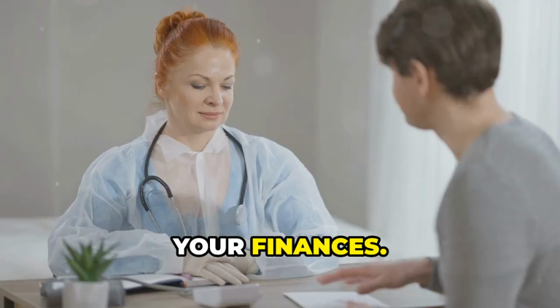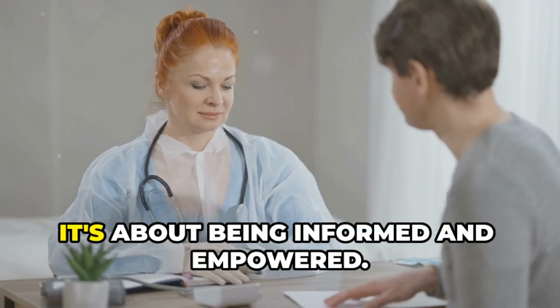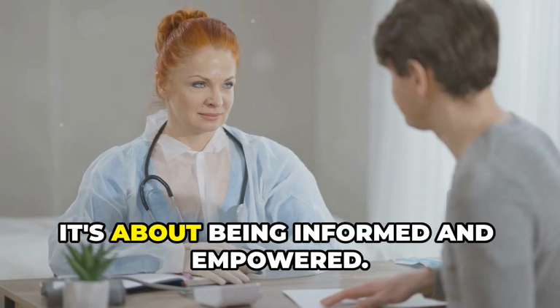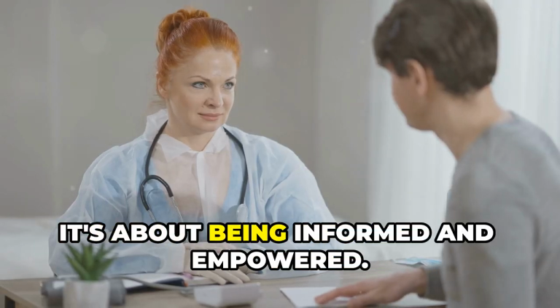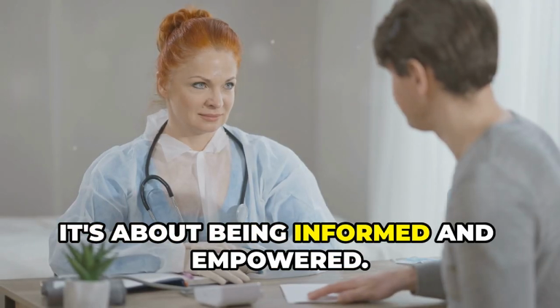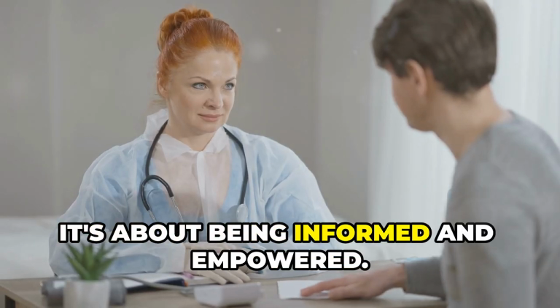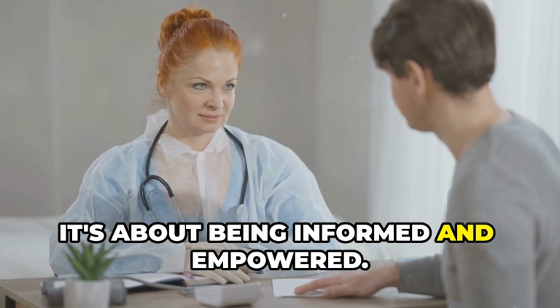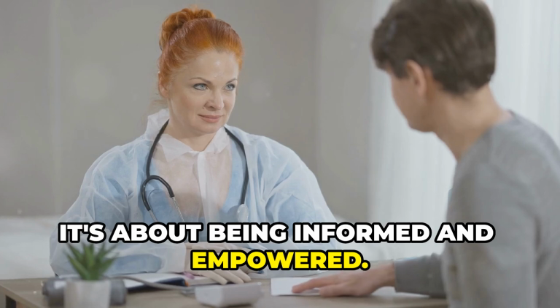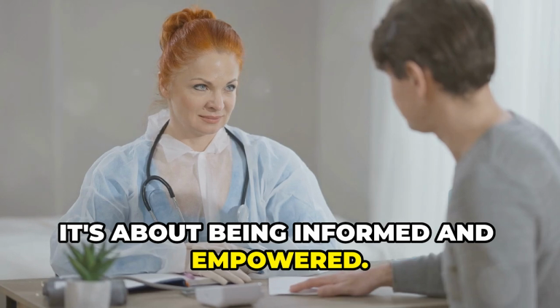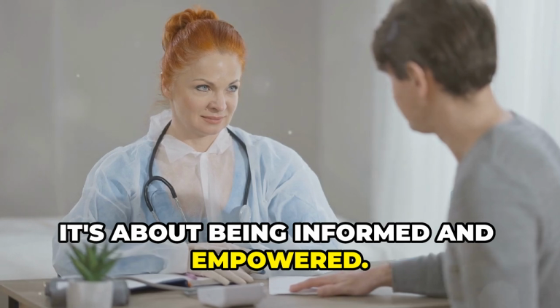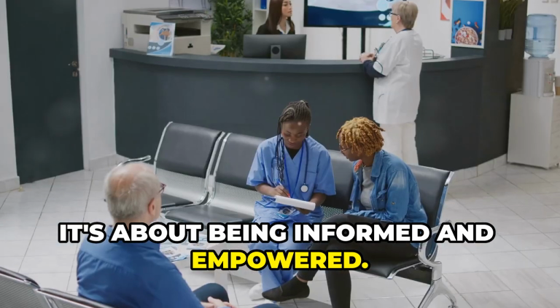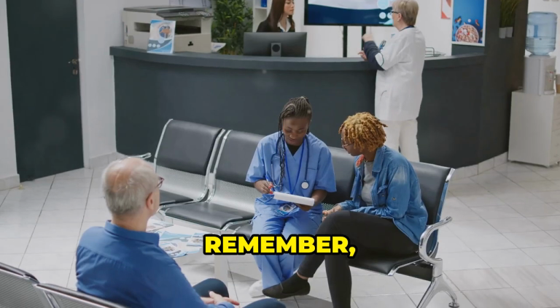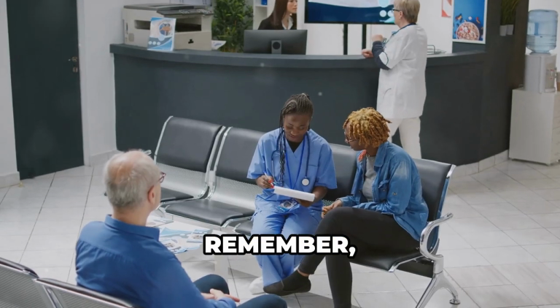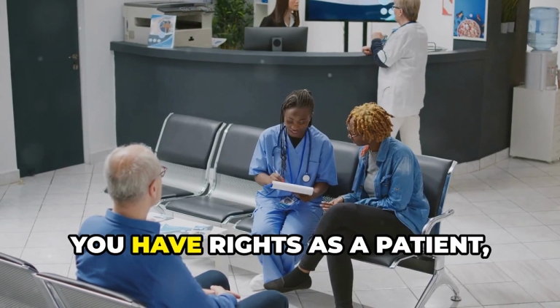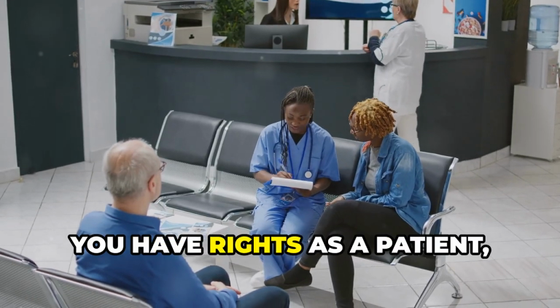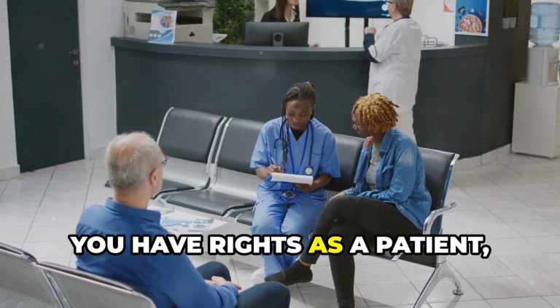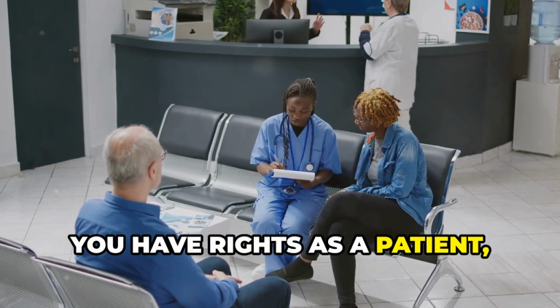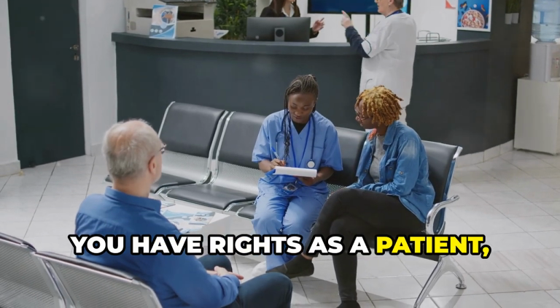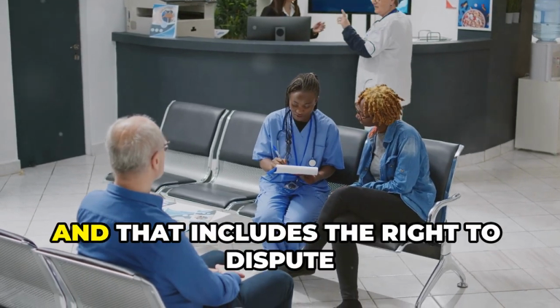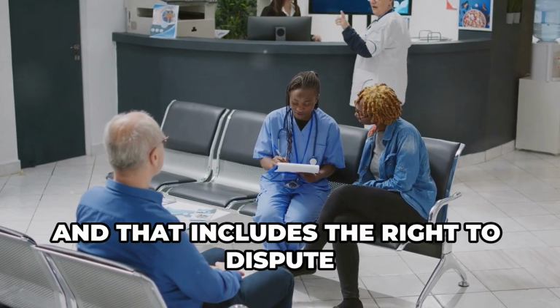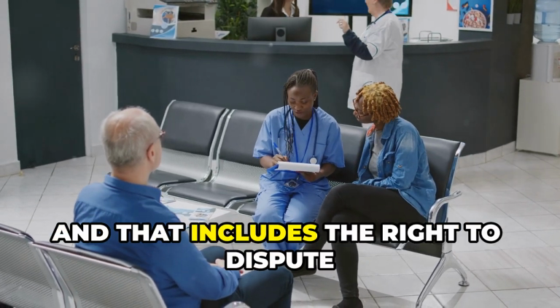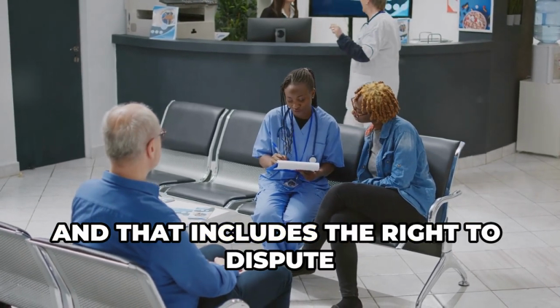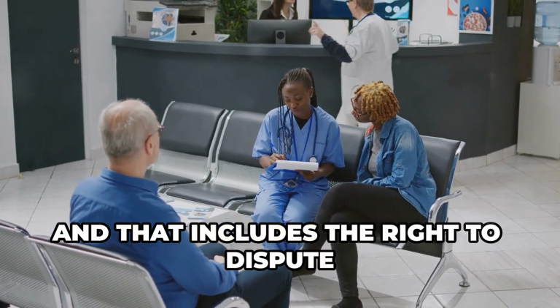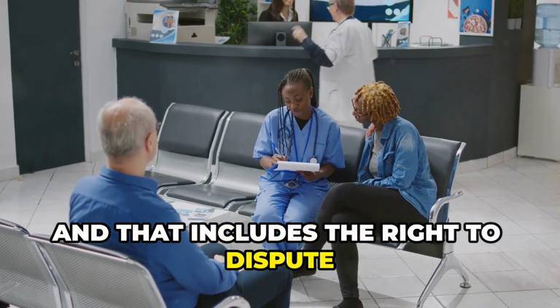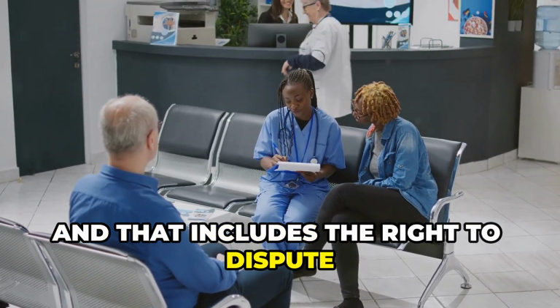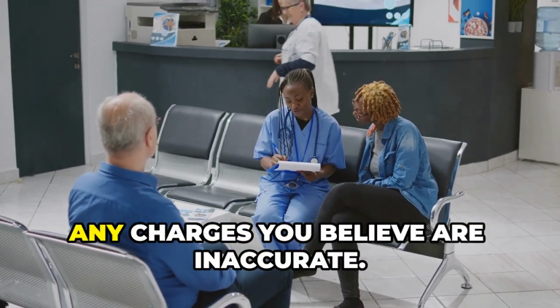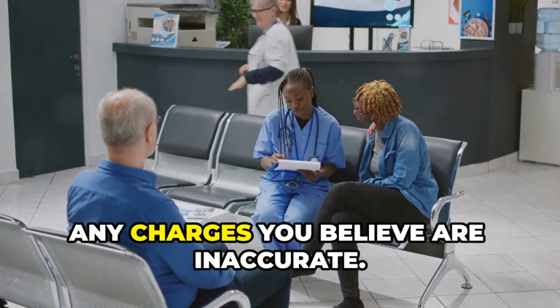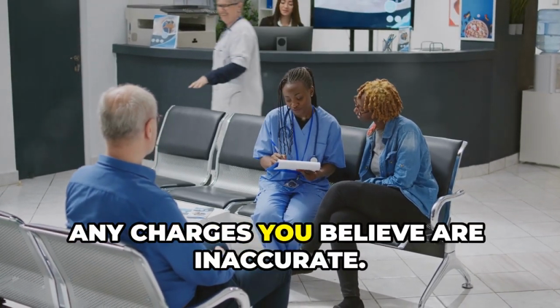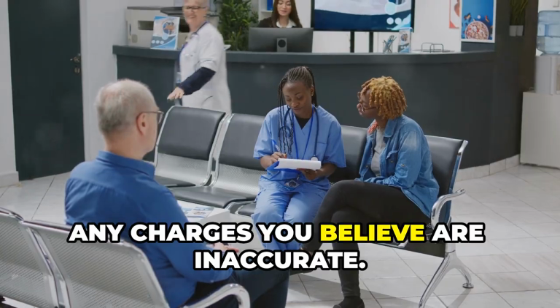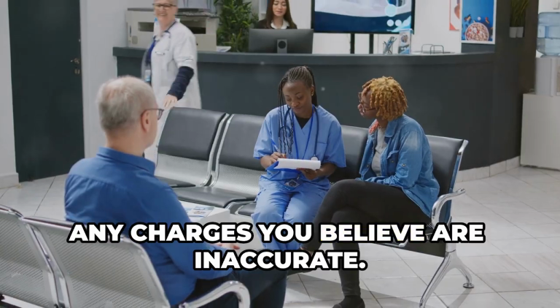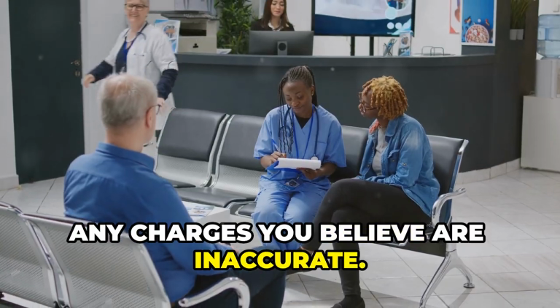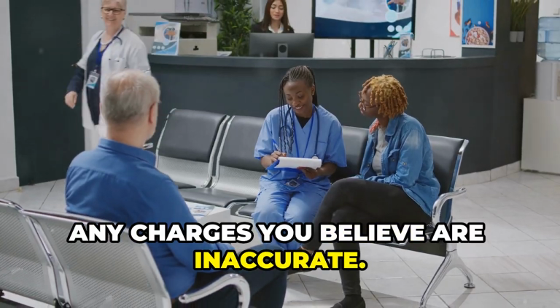It's about being informed and empowered. You have rights as a patient, and that includes the right to dispute any charges you believe are inaccurate.